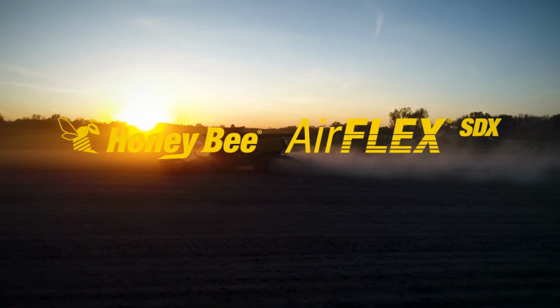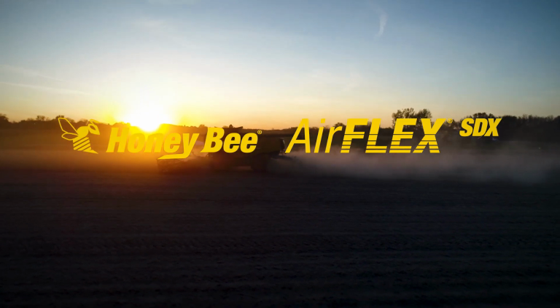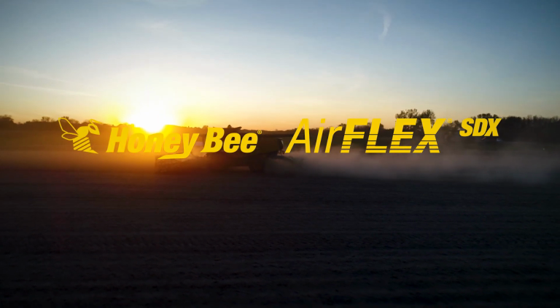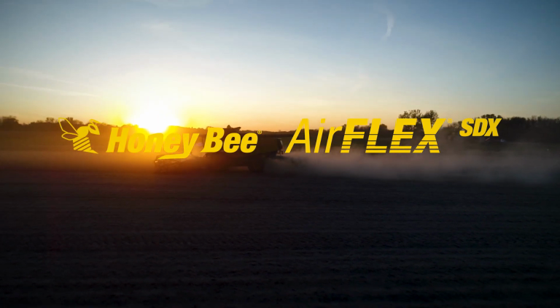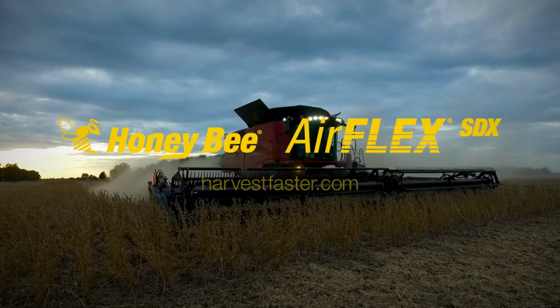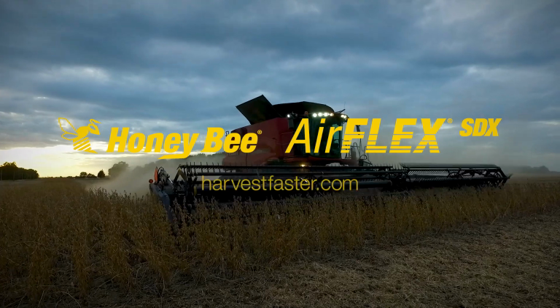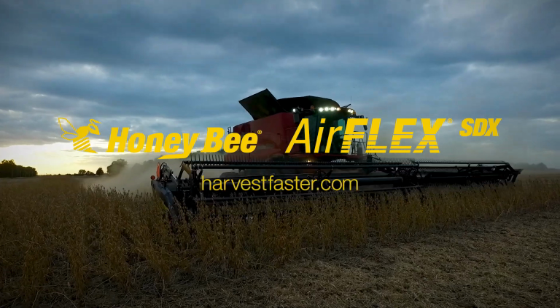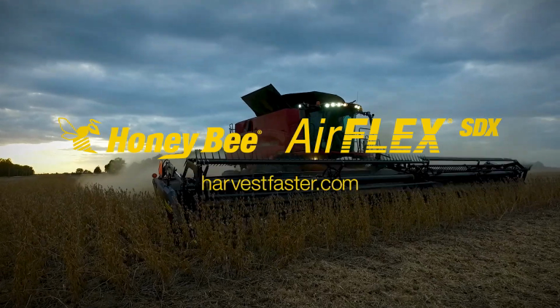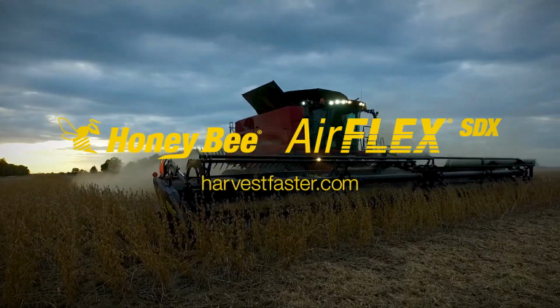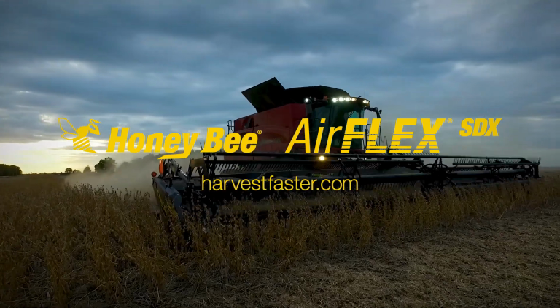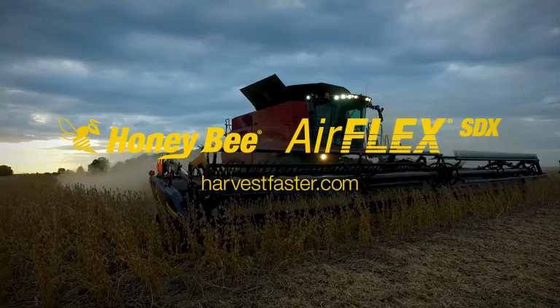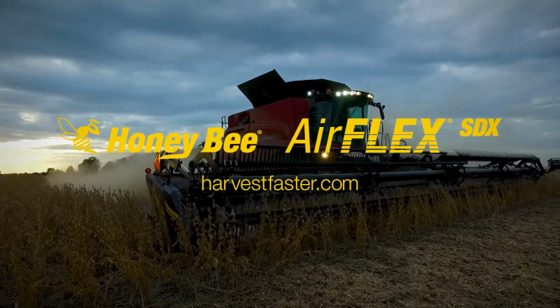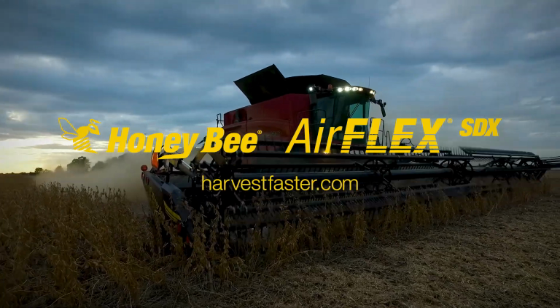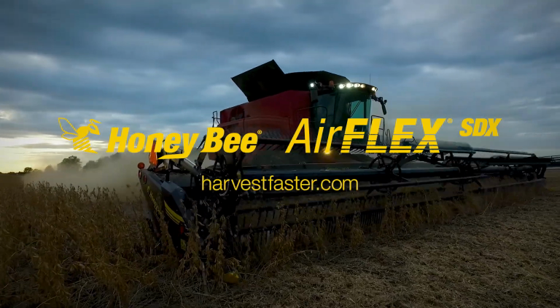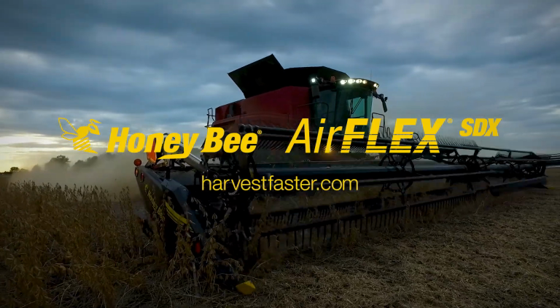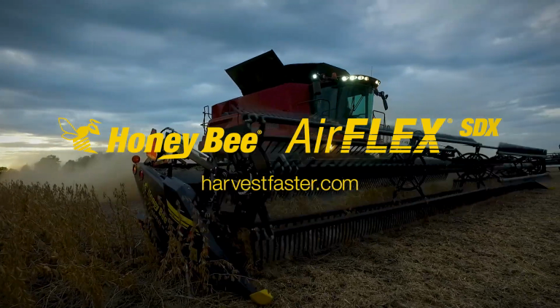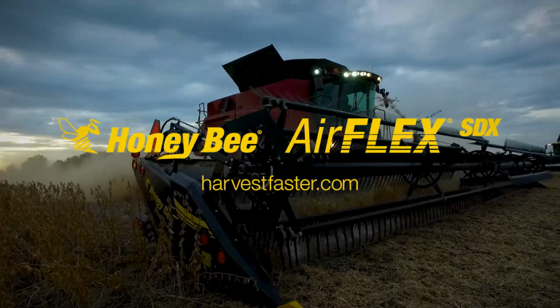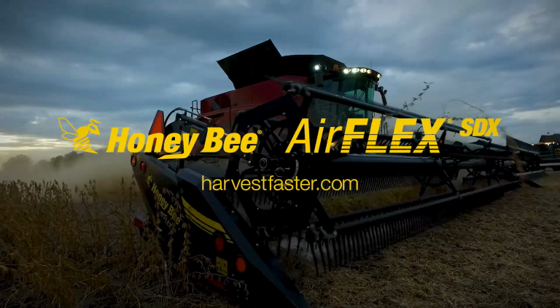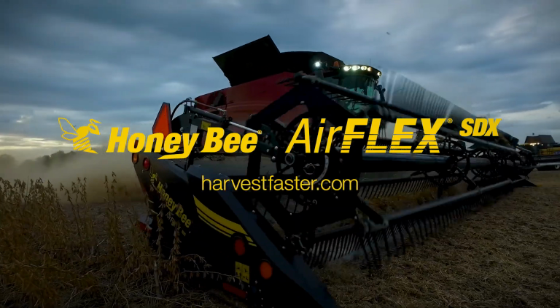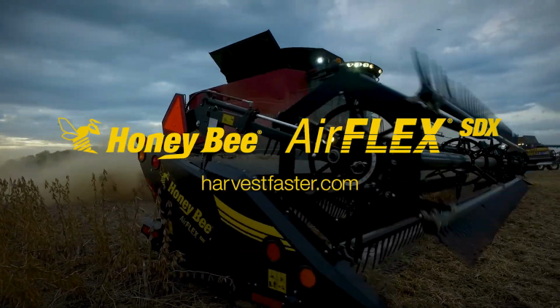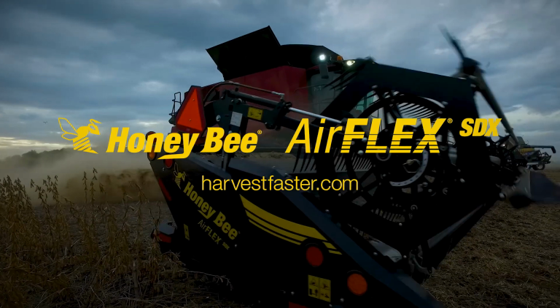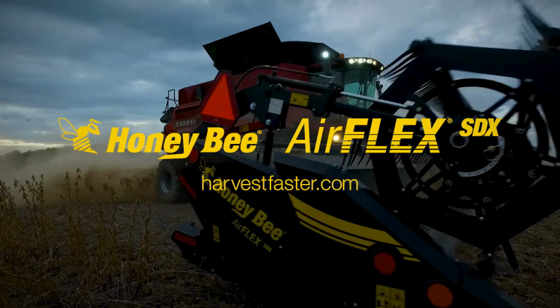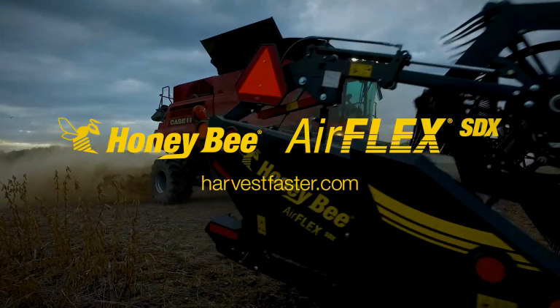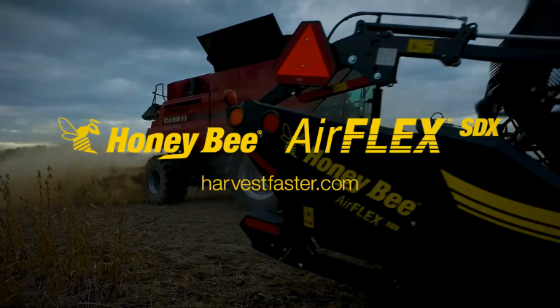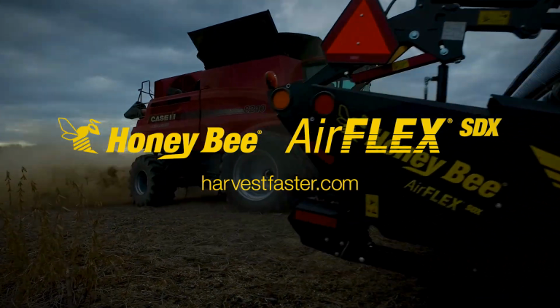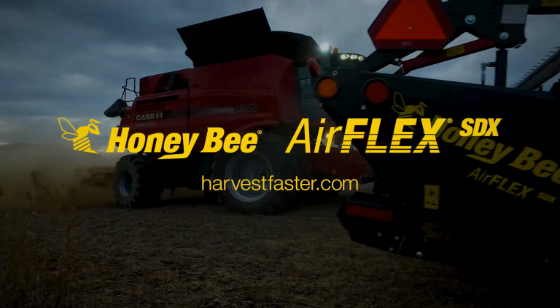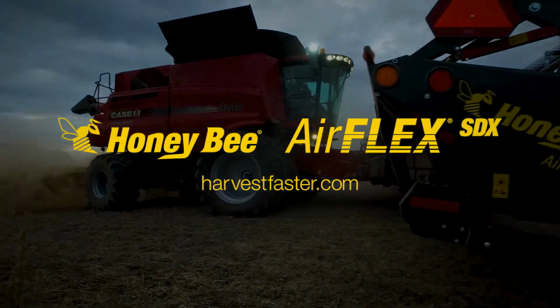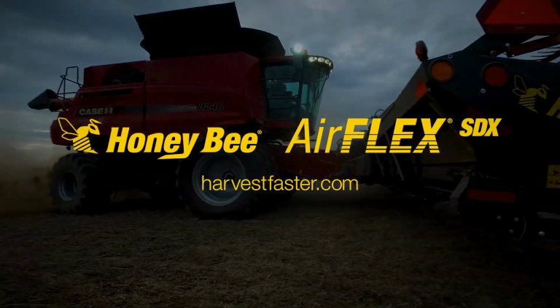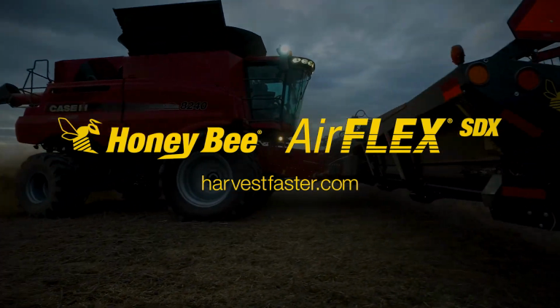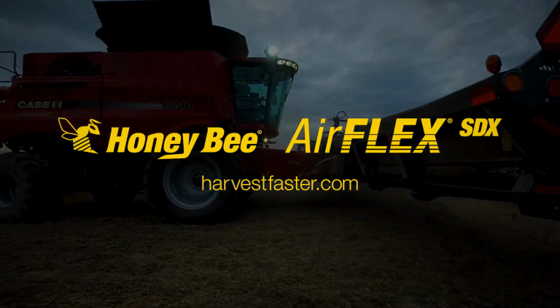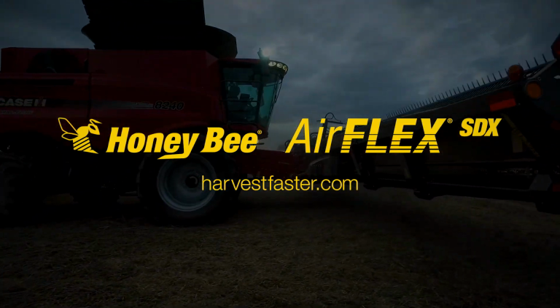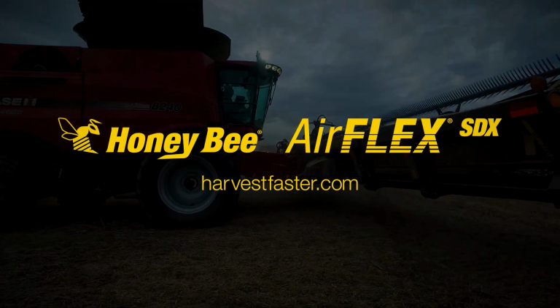If you have any further questions, please refer to your operator's manual or contact your local Honeybee dealer. Thank you.